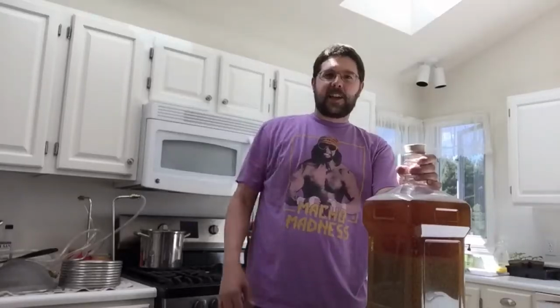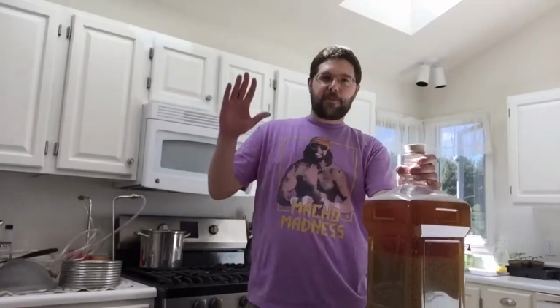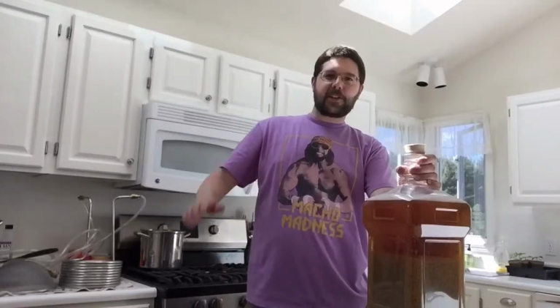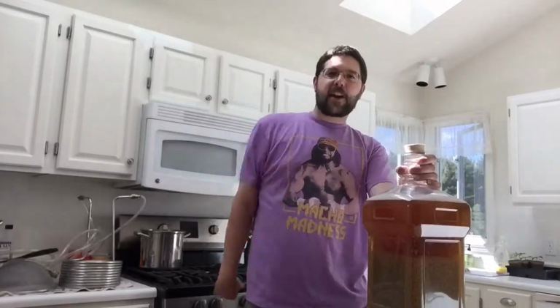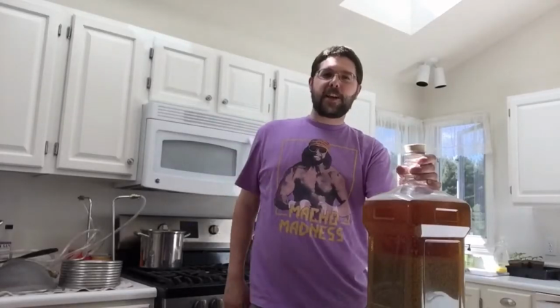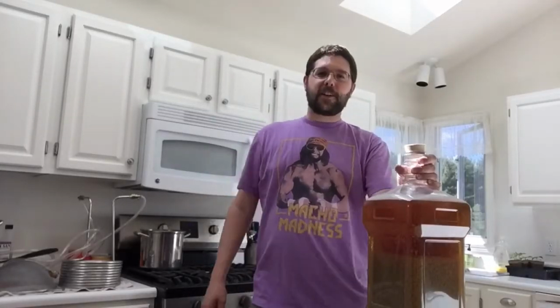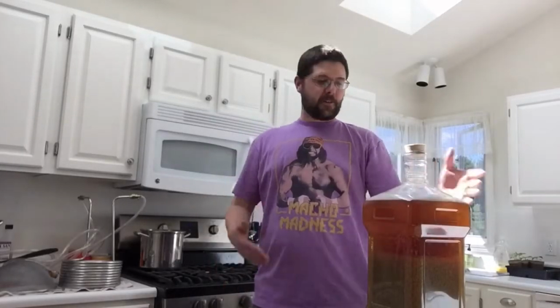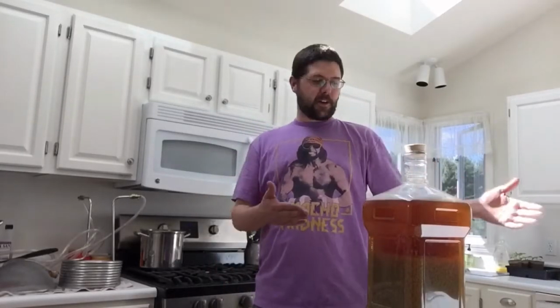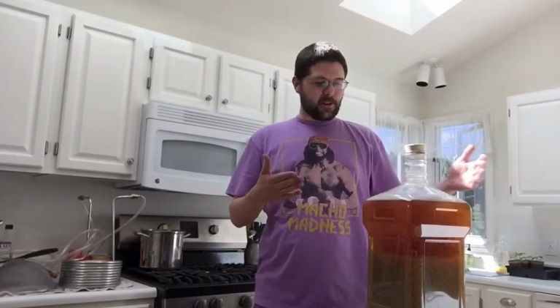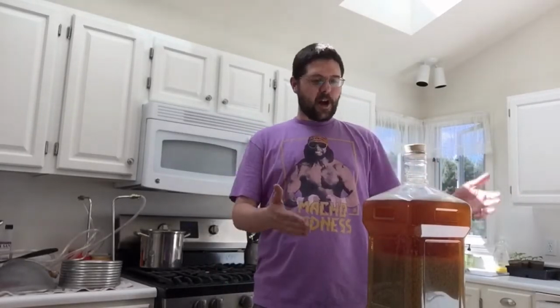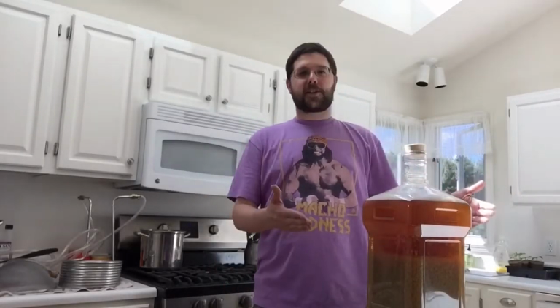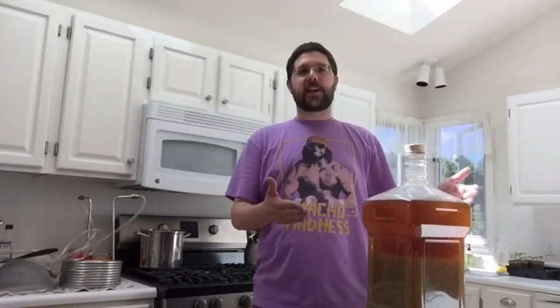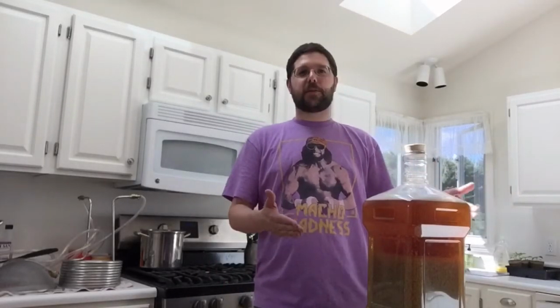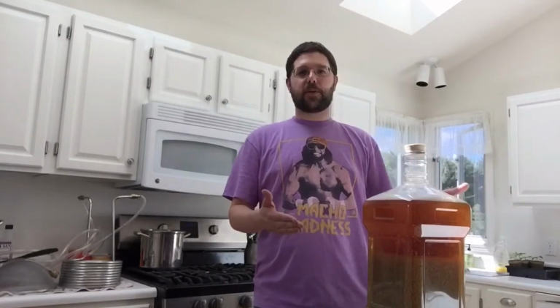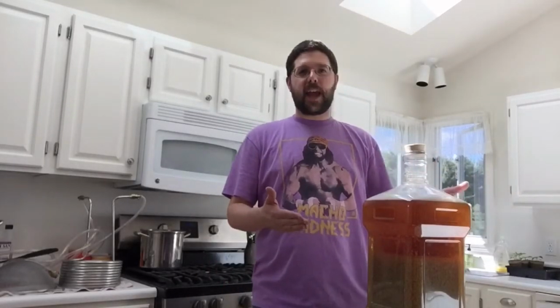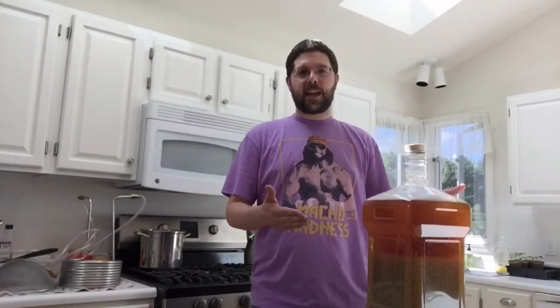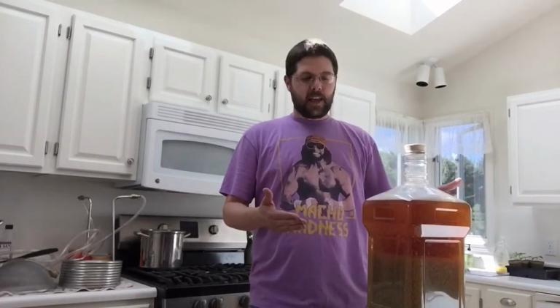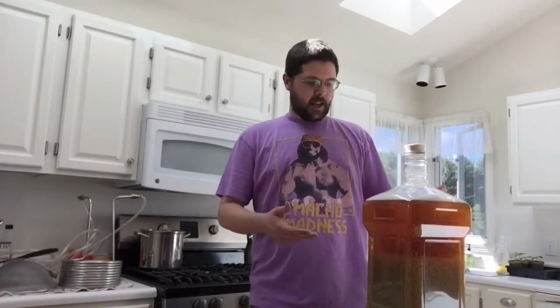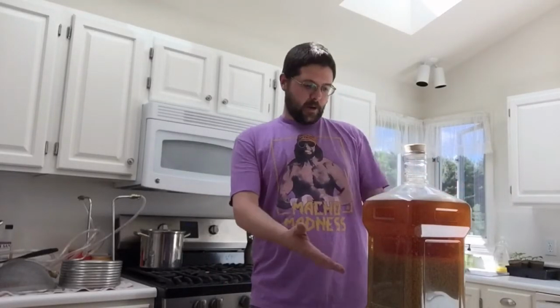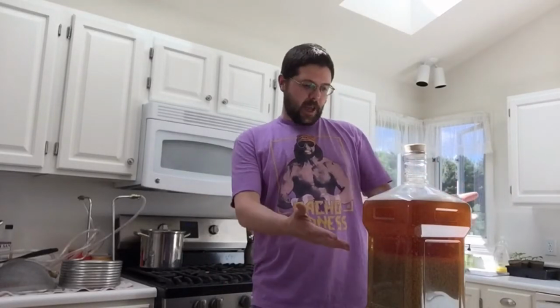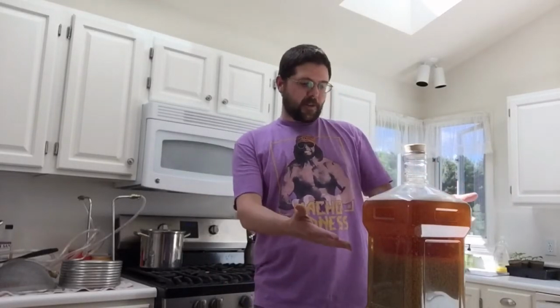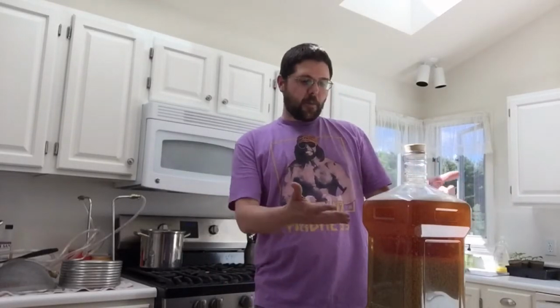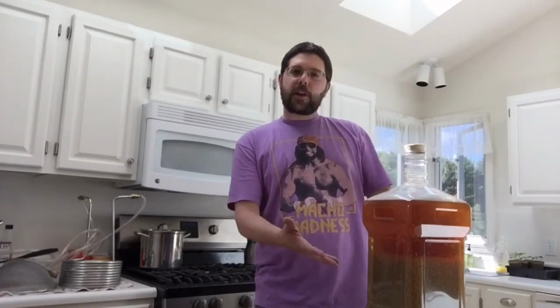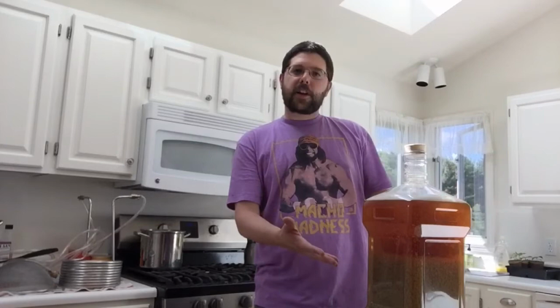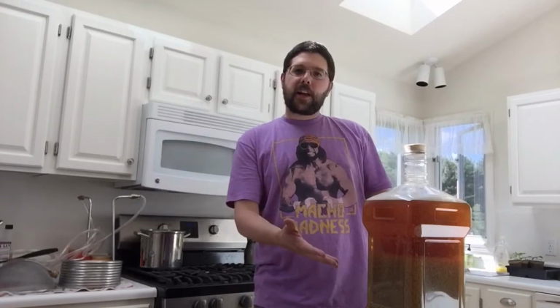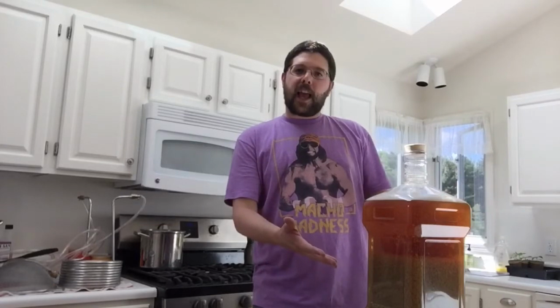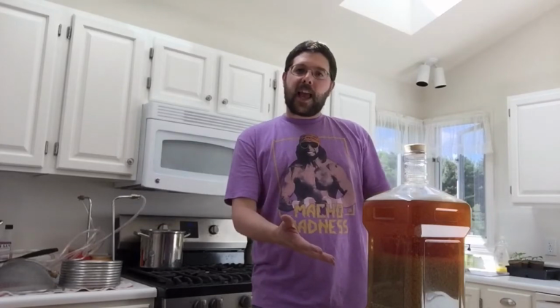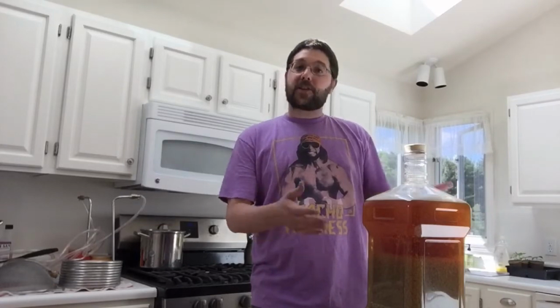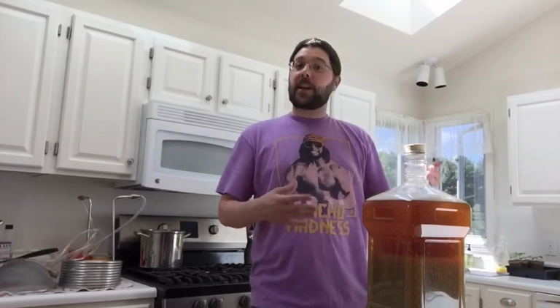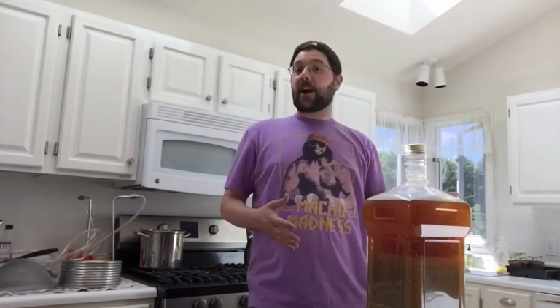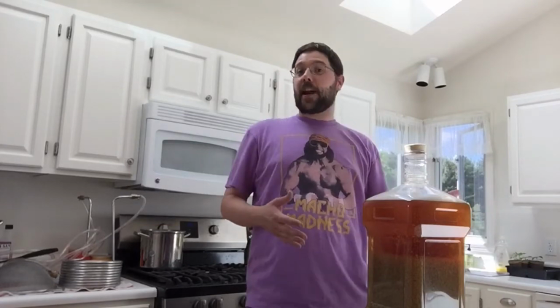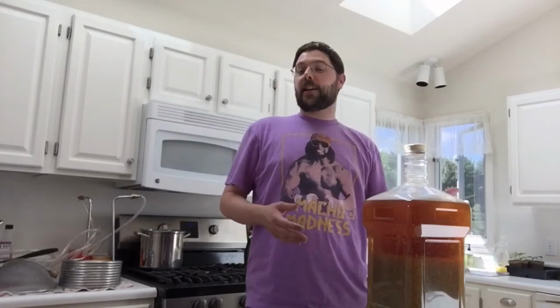Hey friends, Aaron here. After a long successful brew day, we have the wort here and it's ready to aerate.